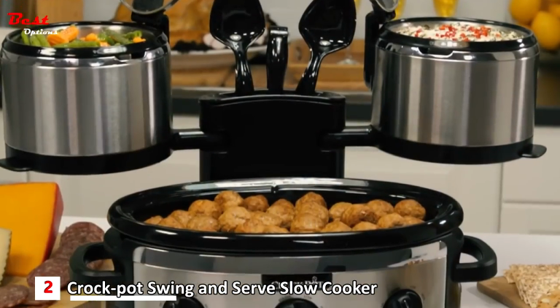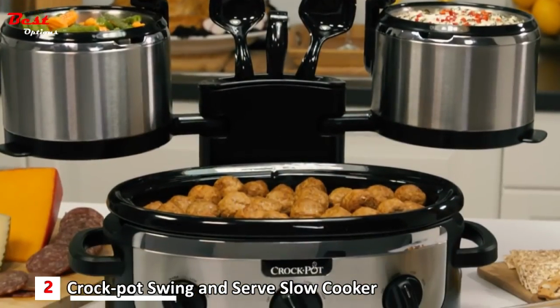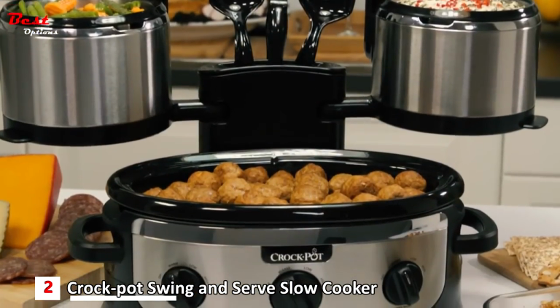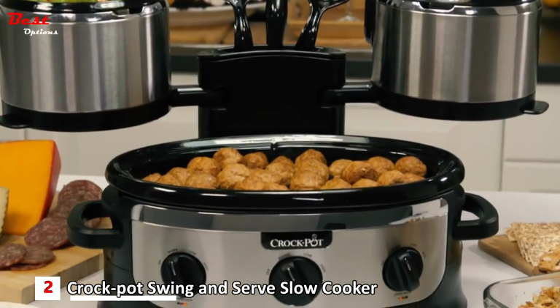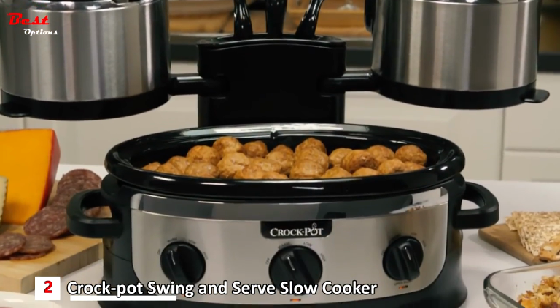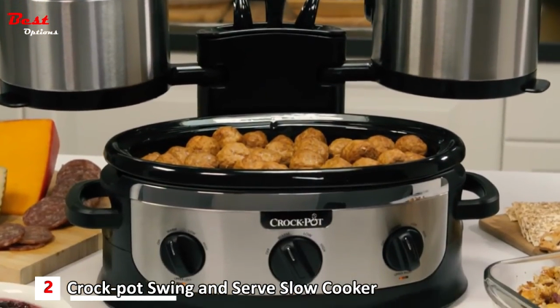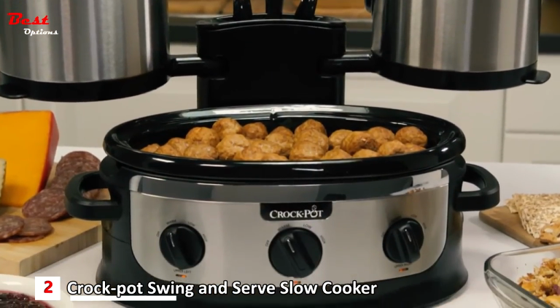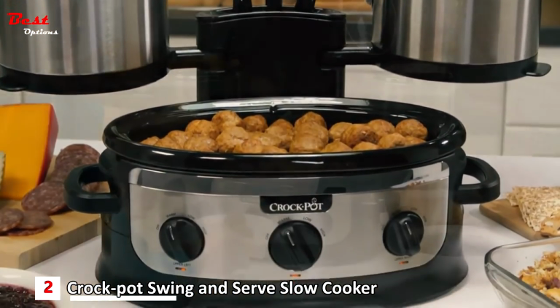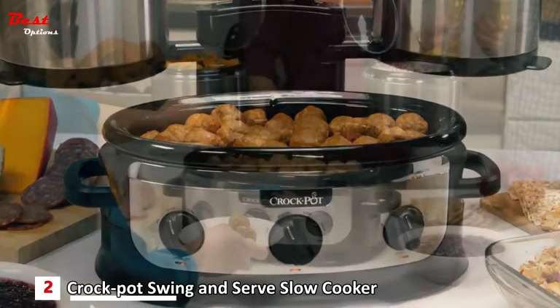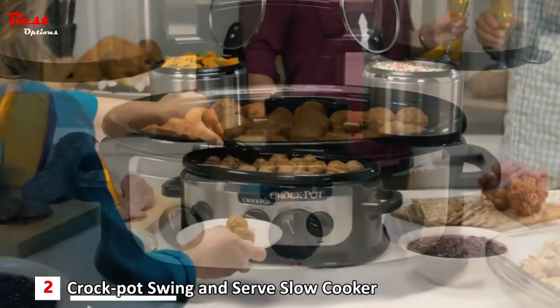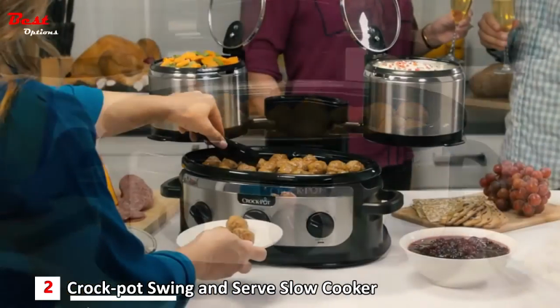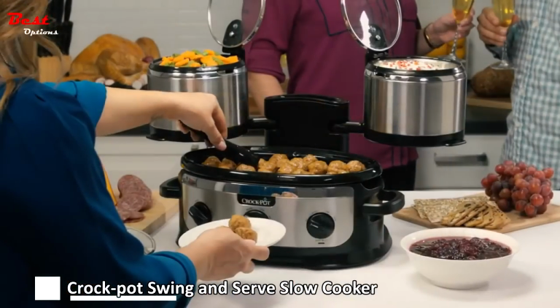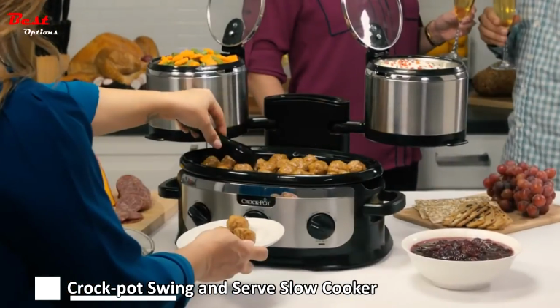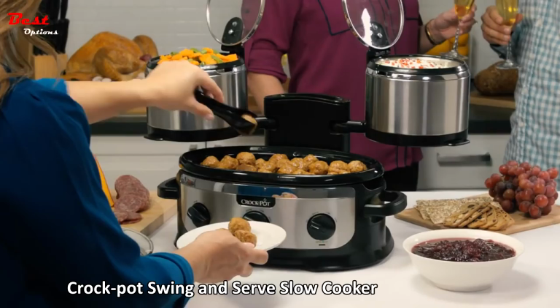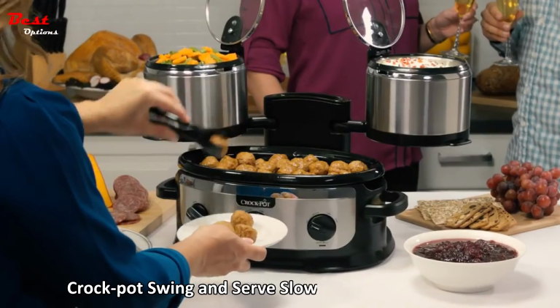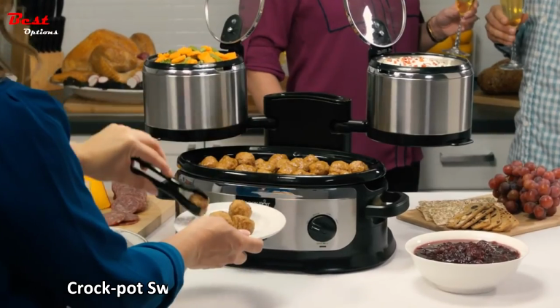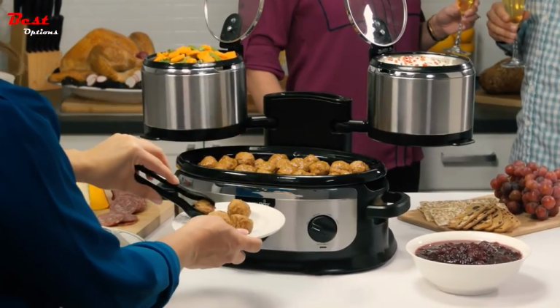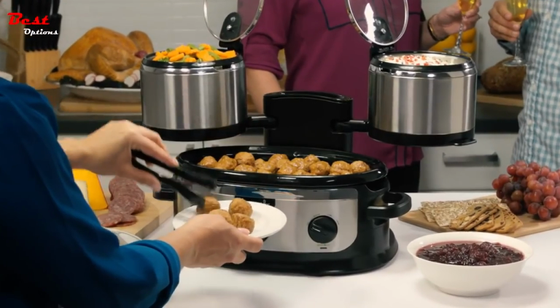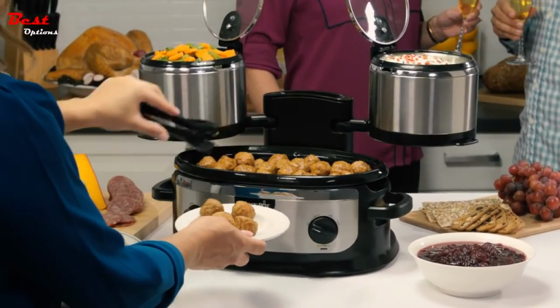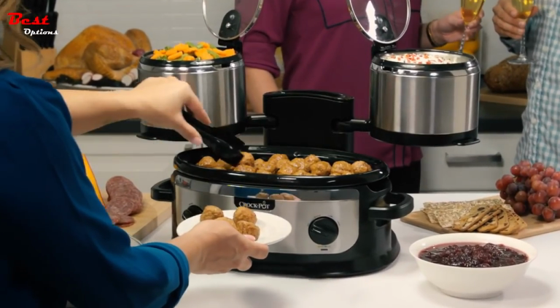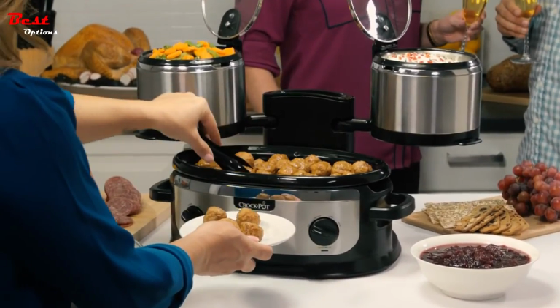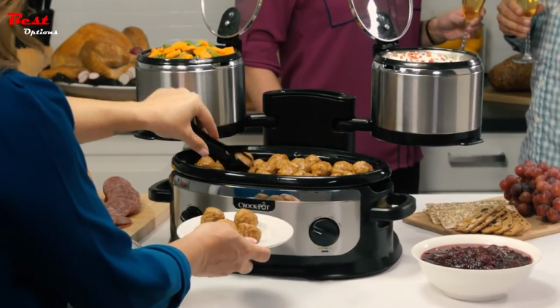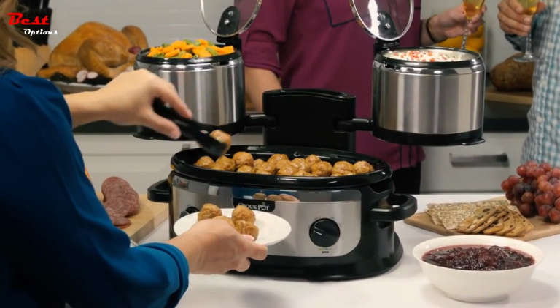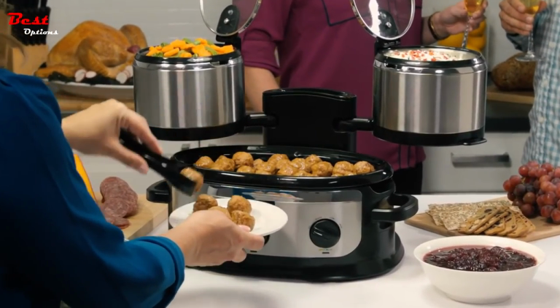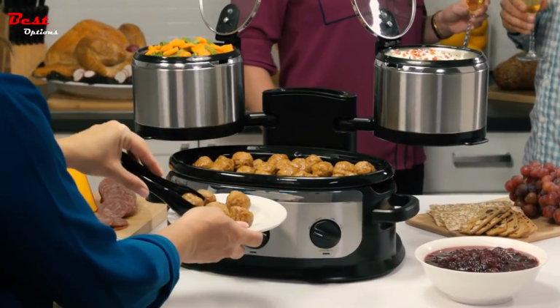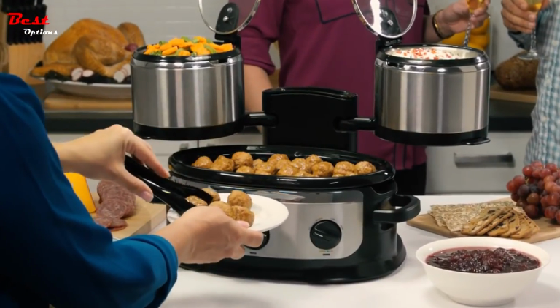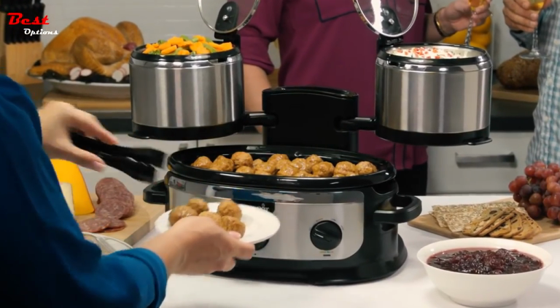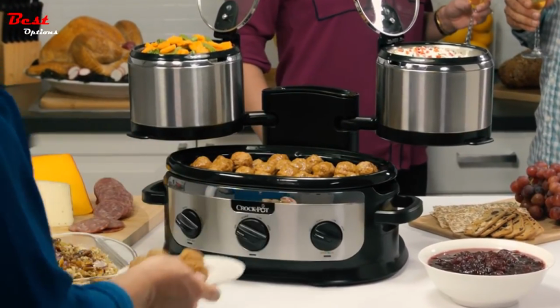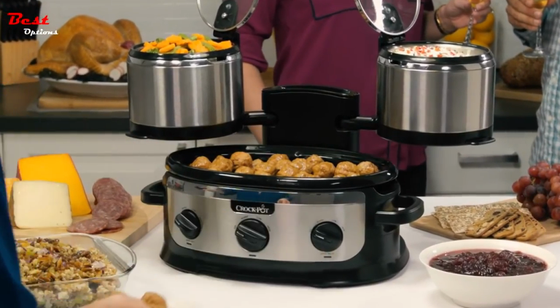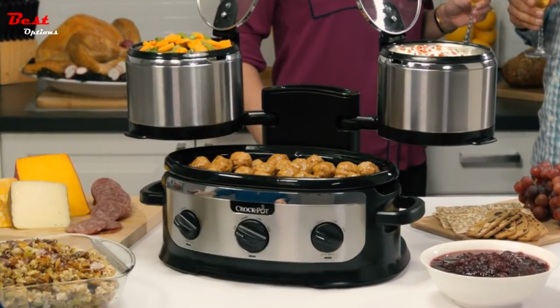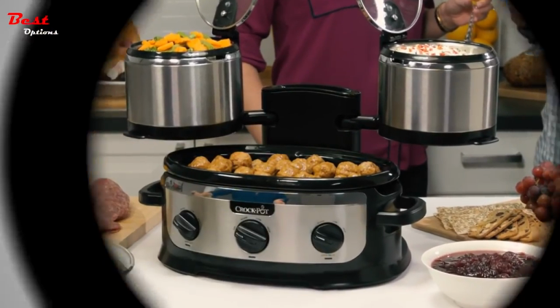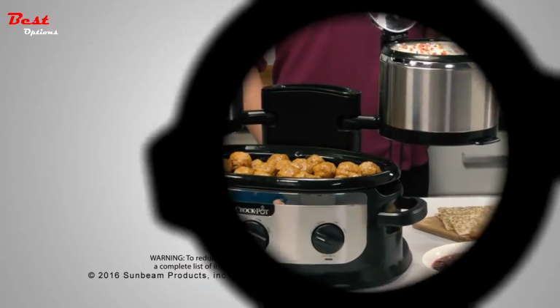The Crock-Pot Swing and Serve Slow Cooker combines entertaining, cooking, and serving flexibility with space-saving convenience.